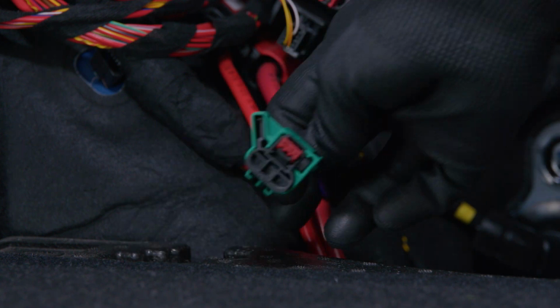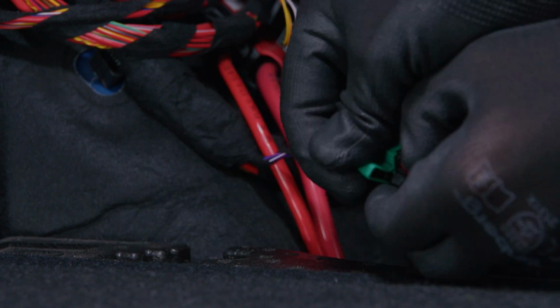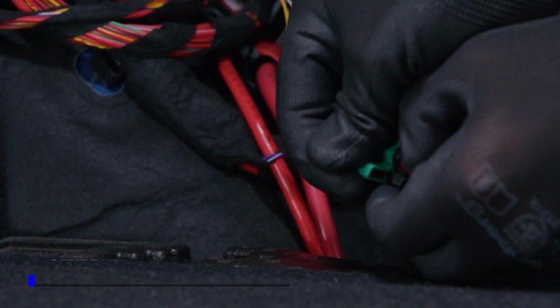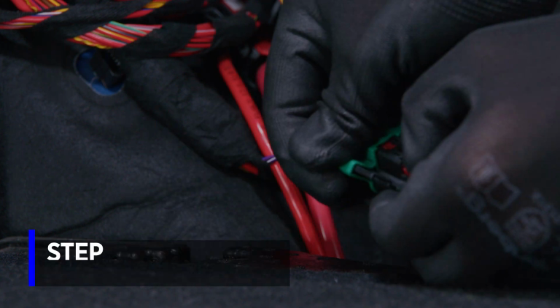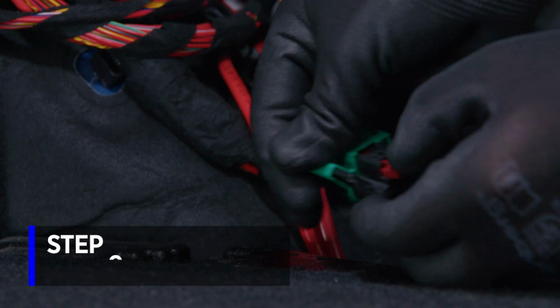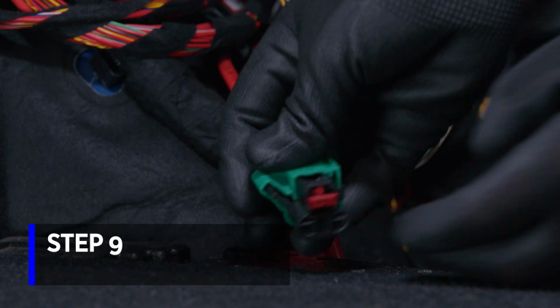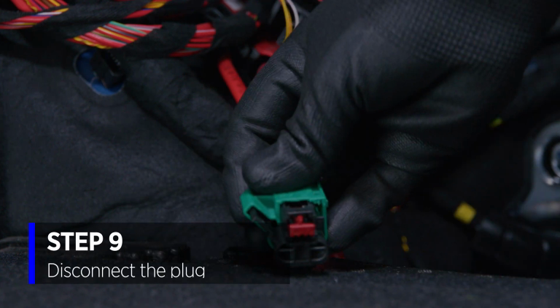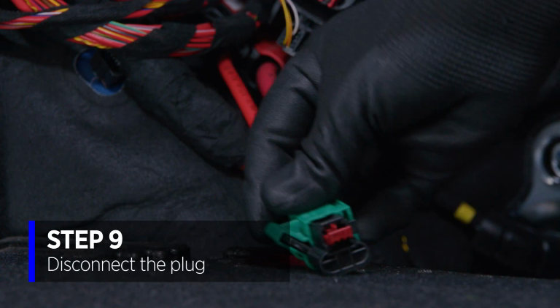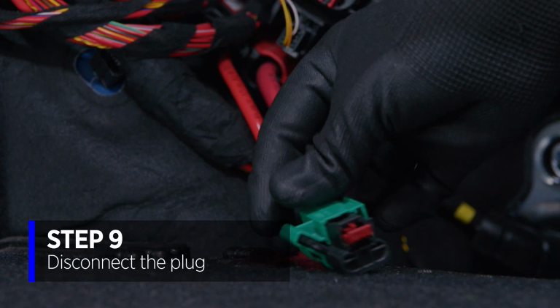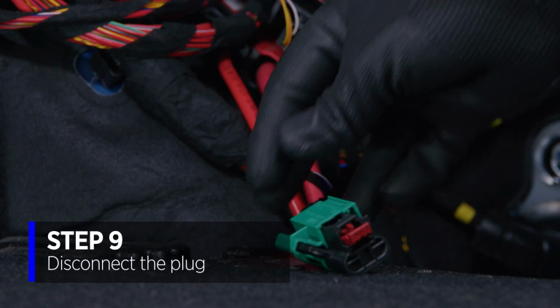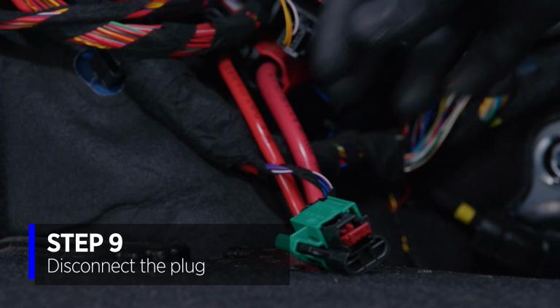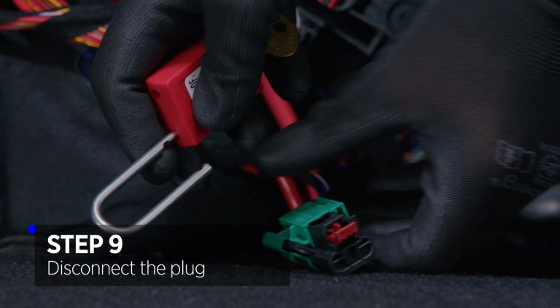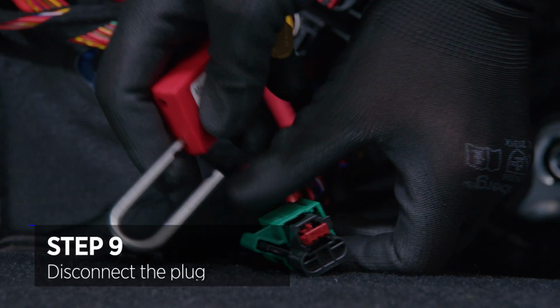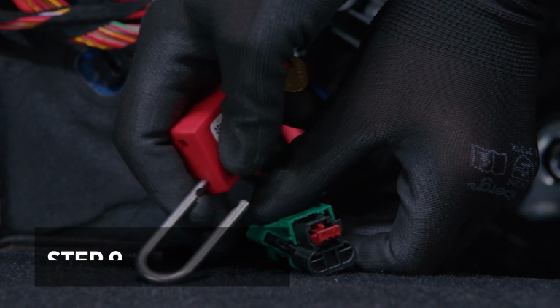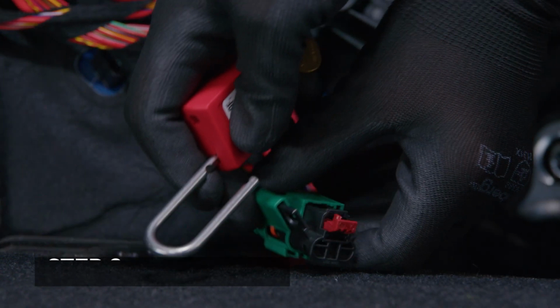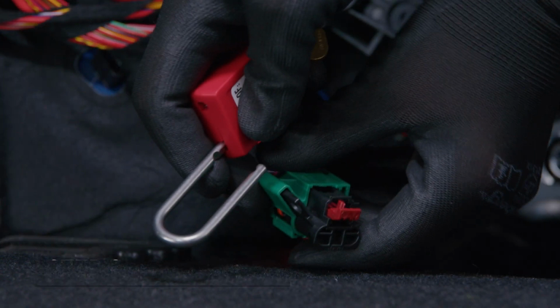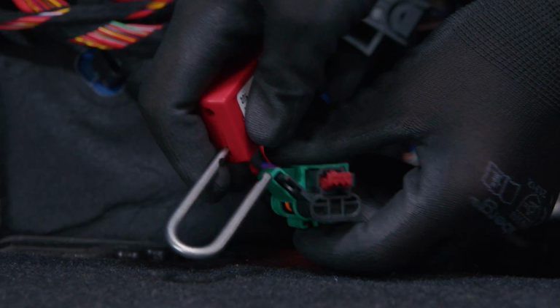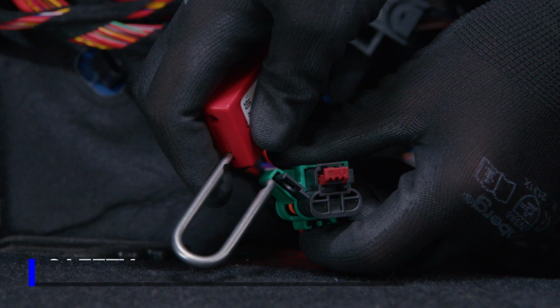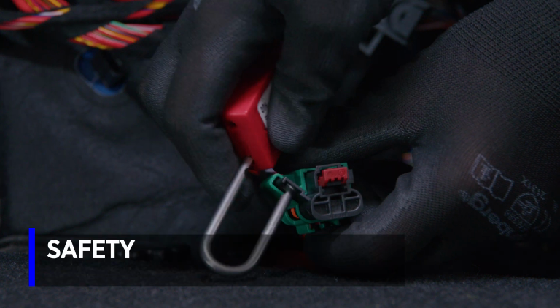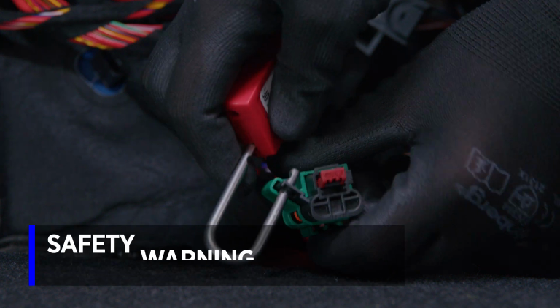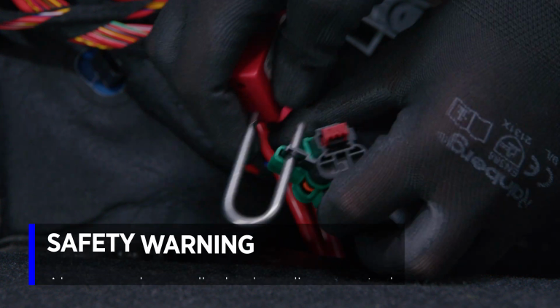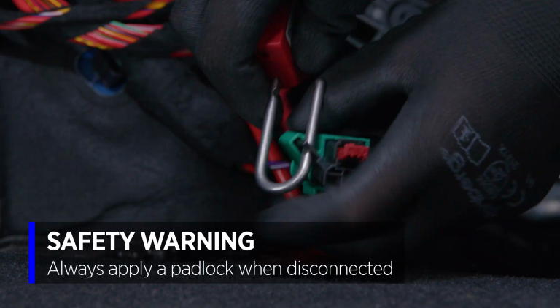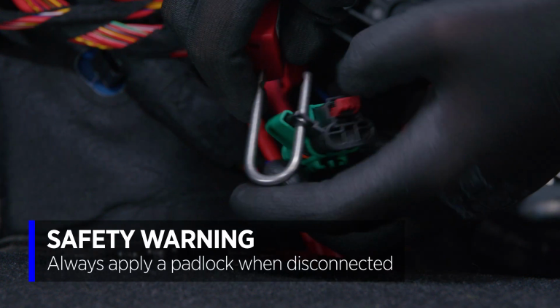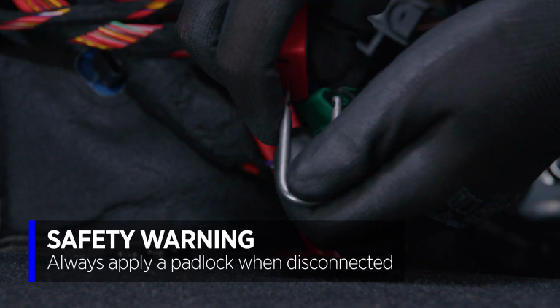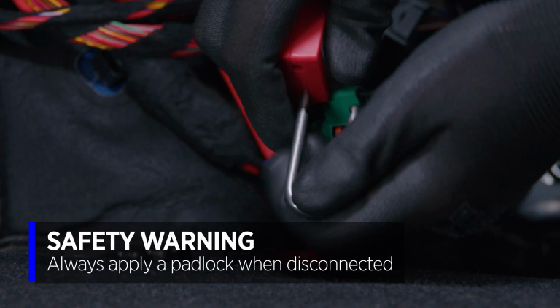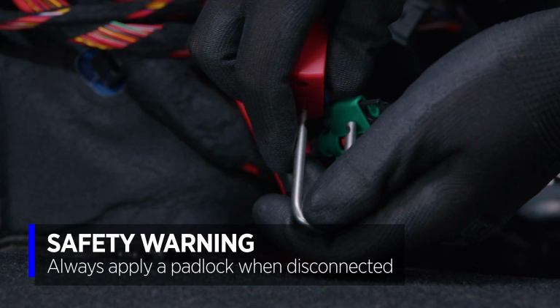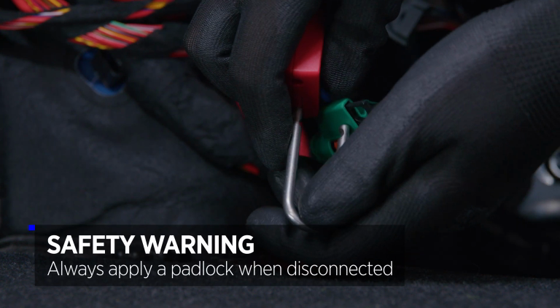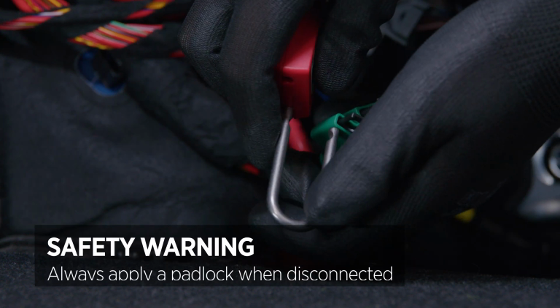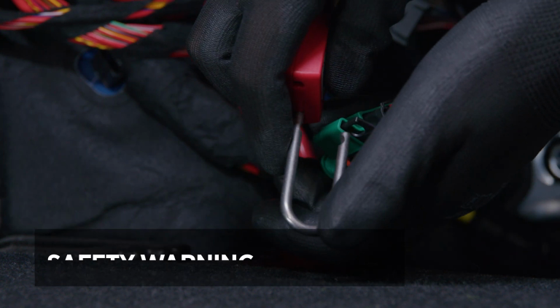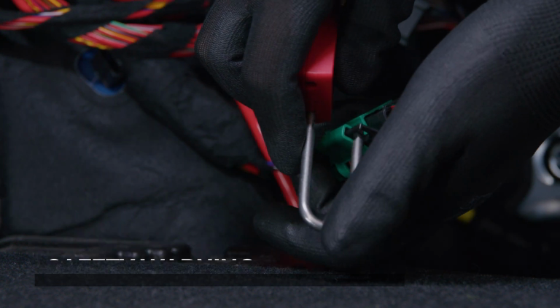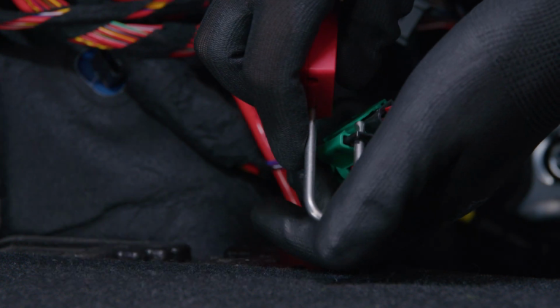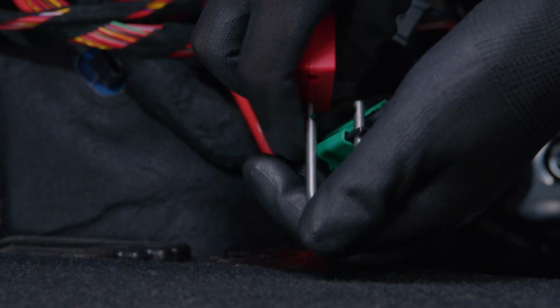To ensure no one can reconnect, we apply a padlock through the loop.